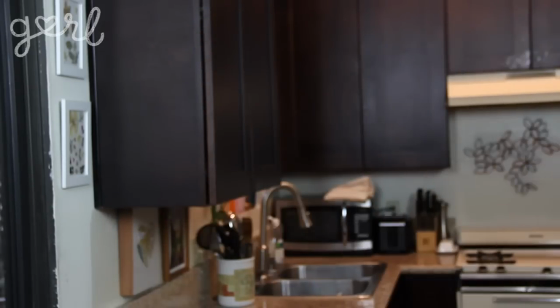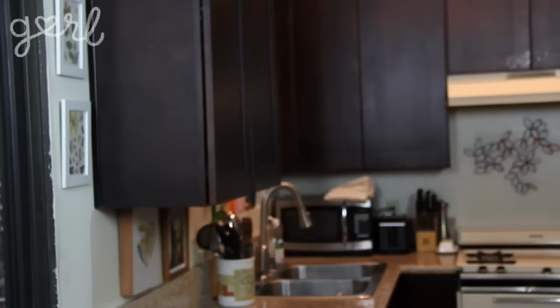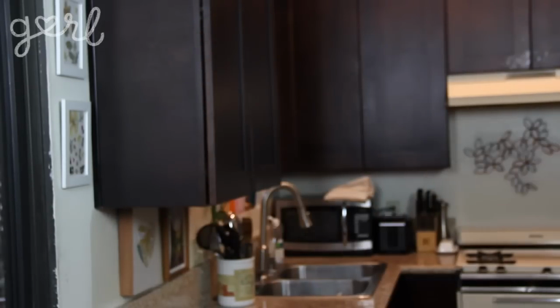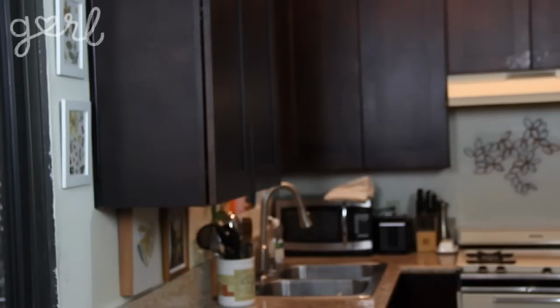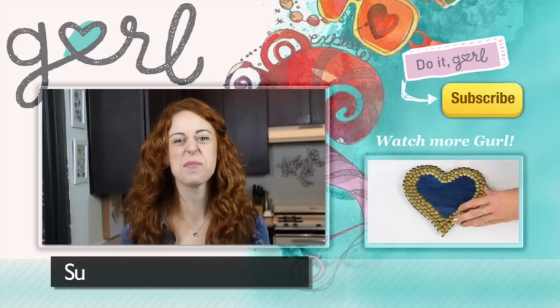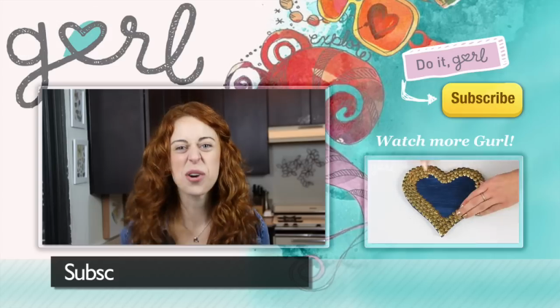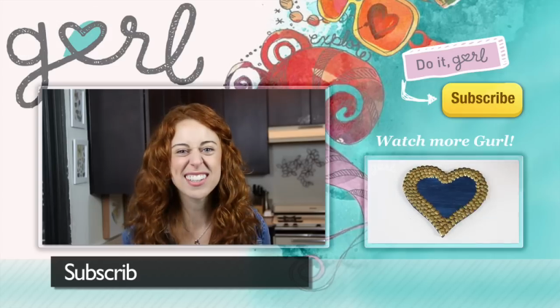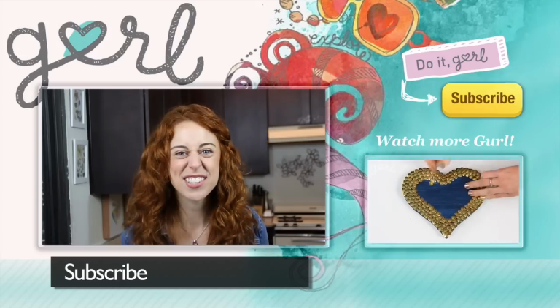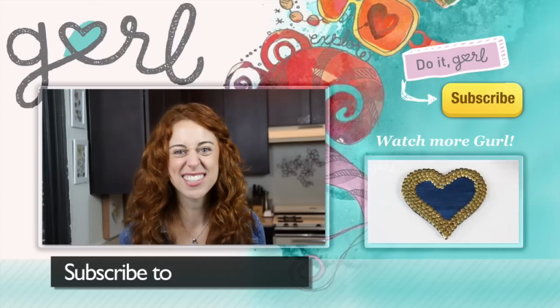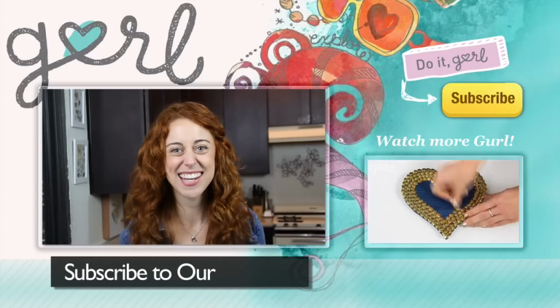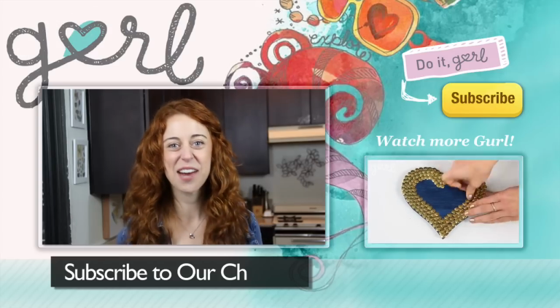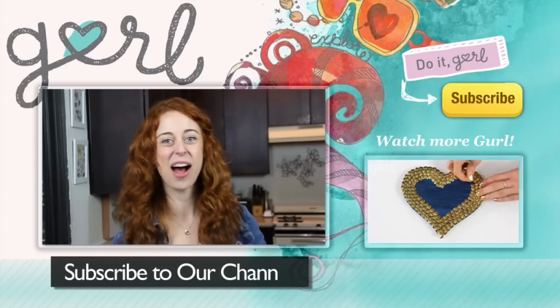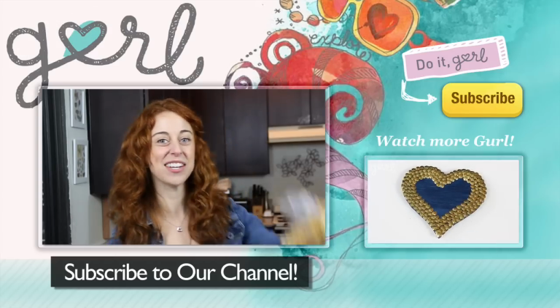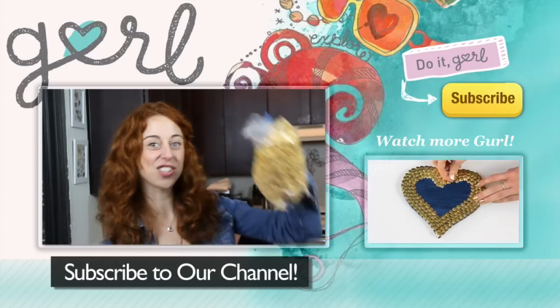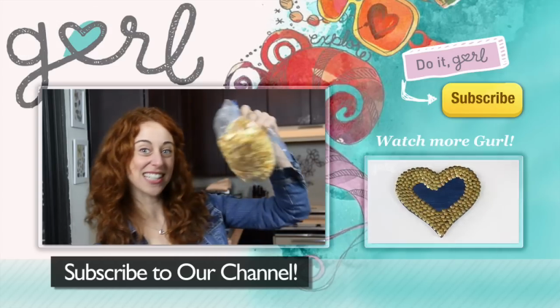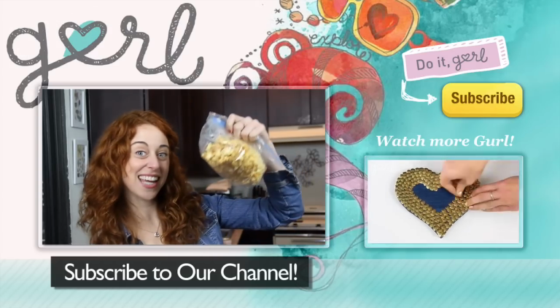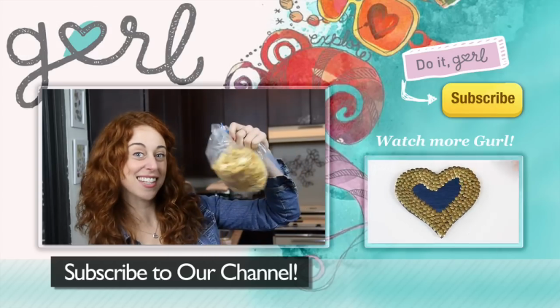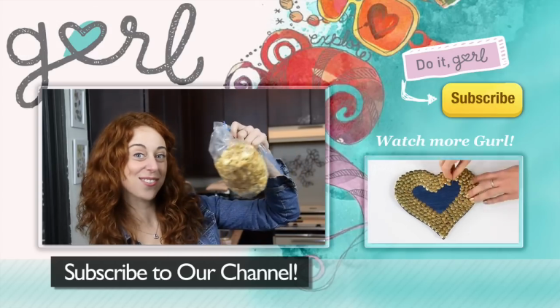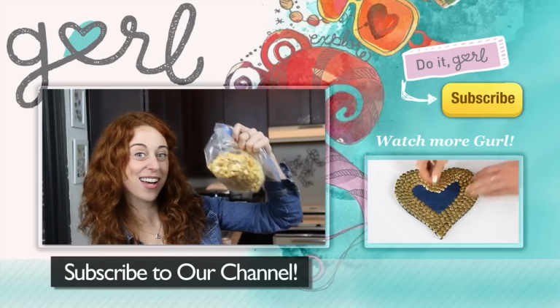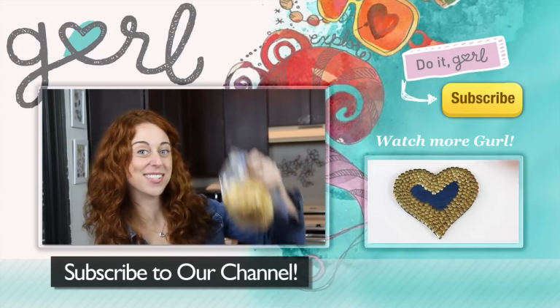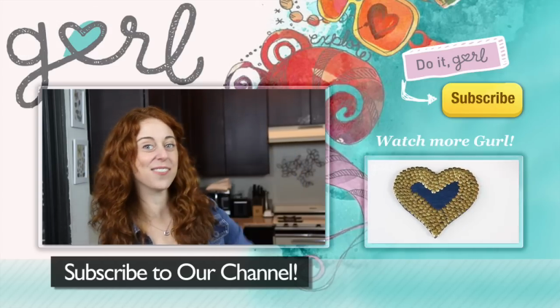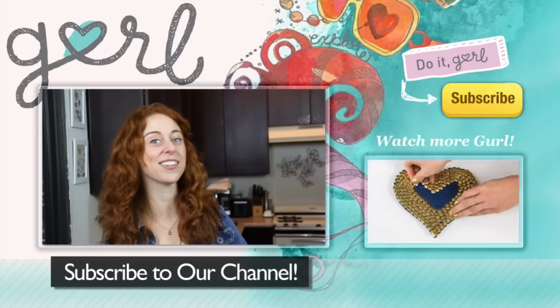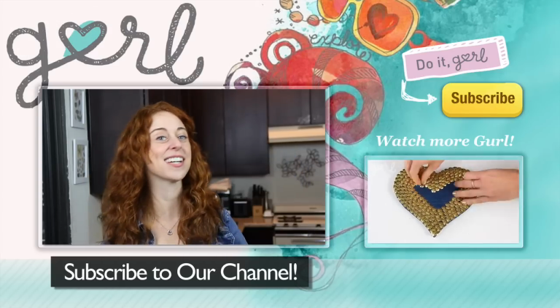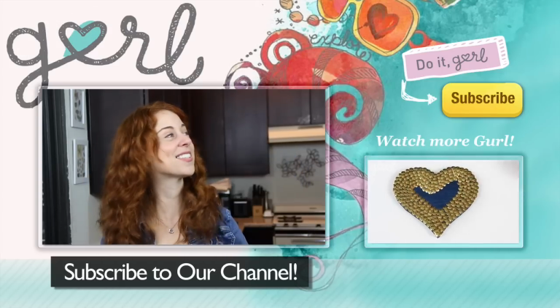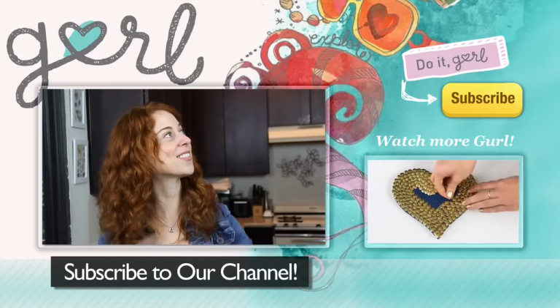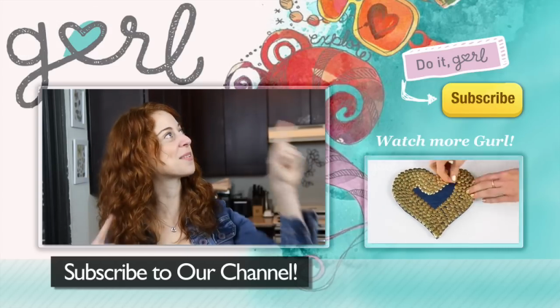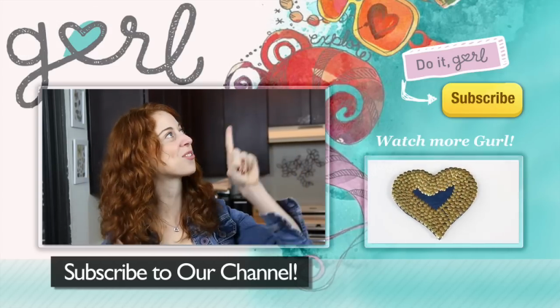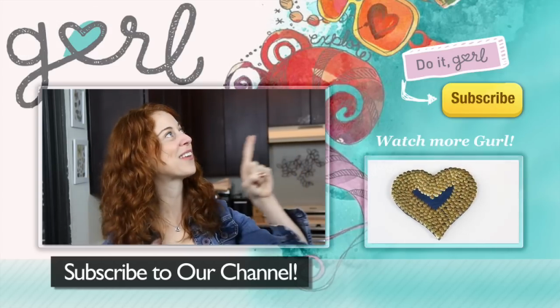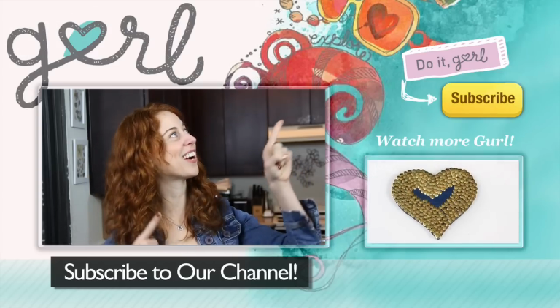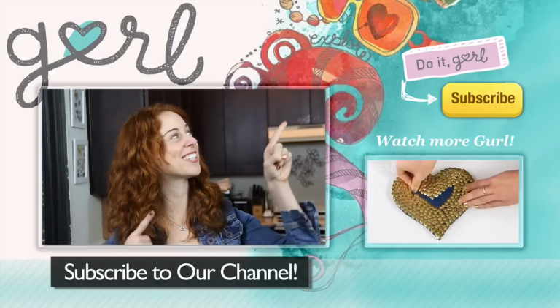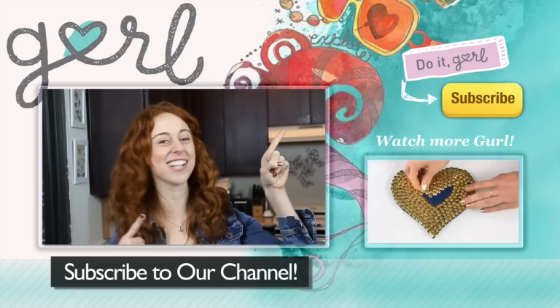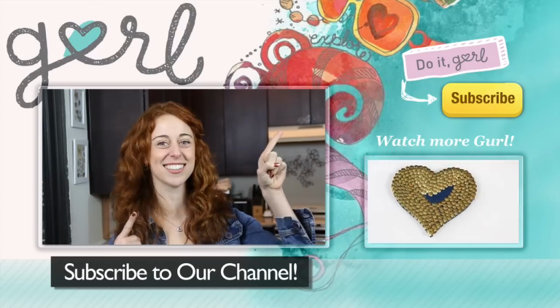For more delicious DIYs just like this one, don't forget to subscribe to our channel.